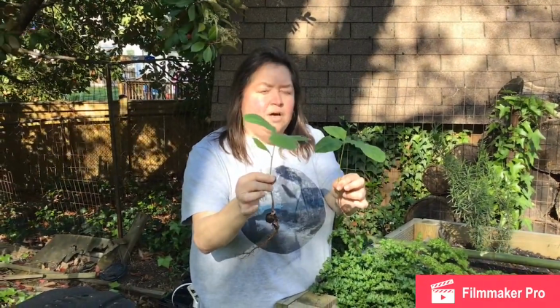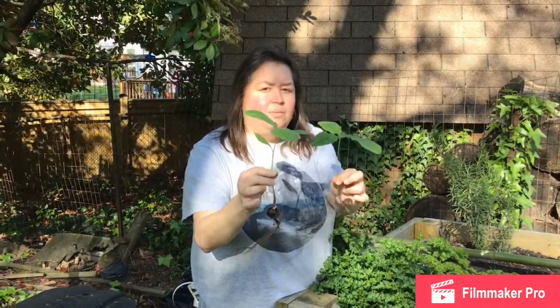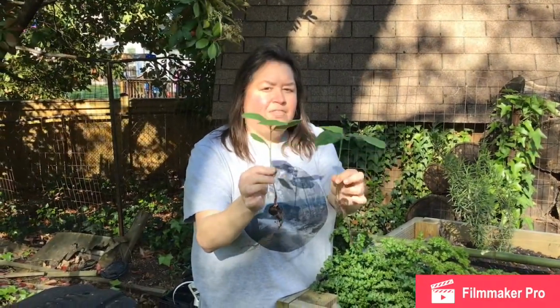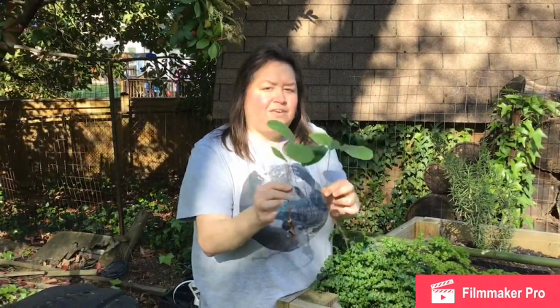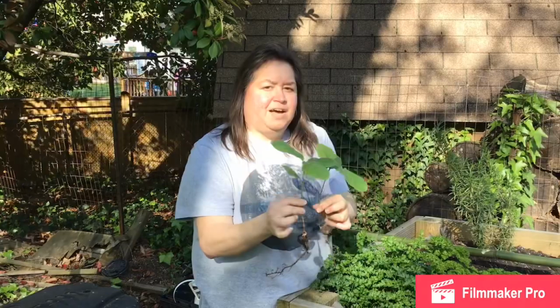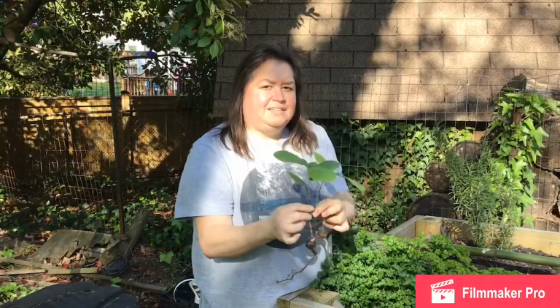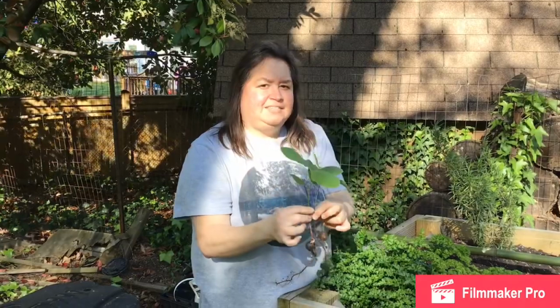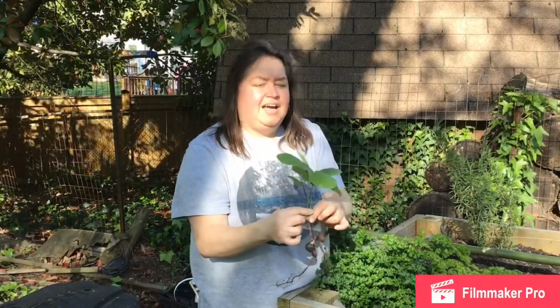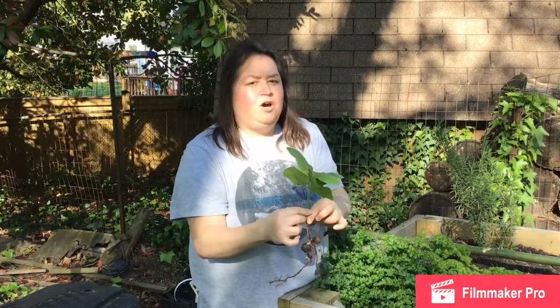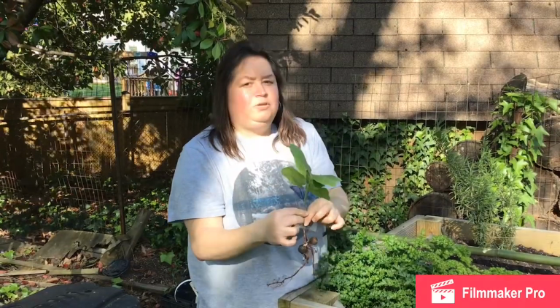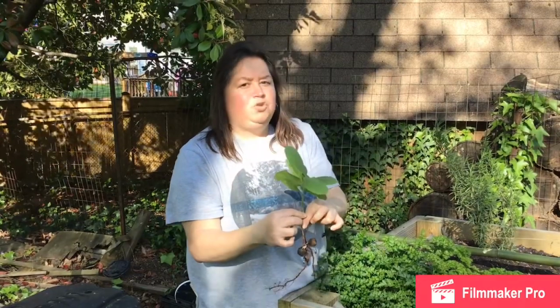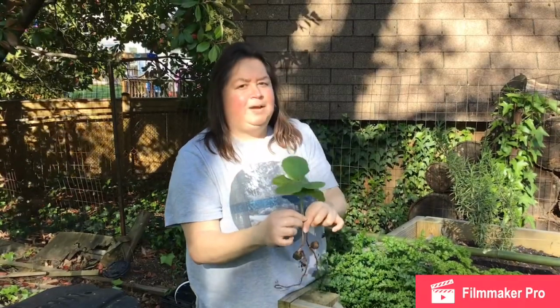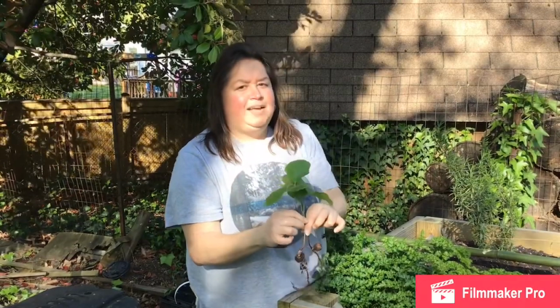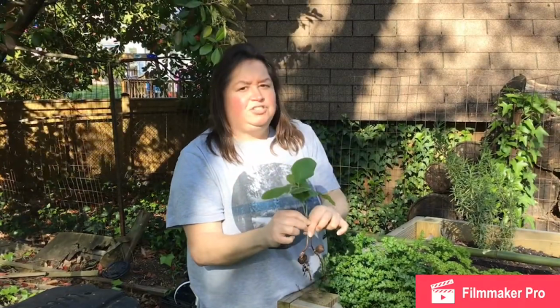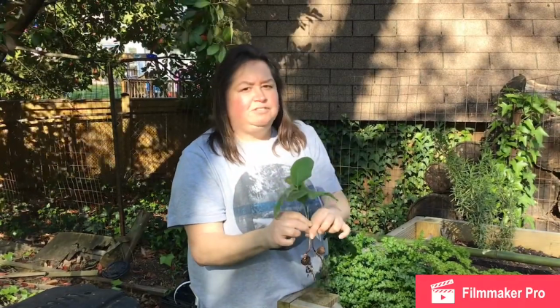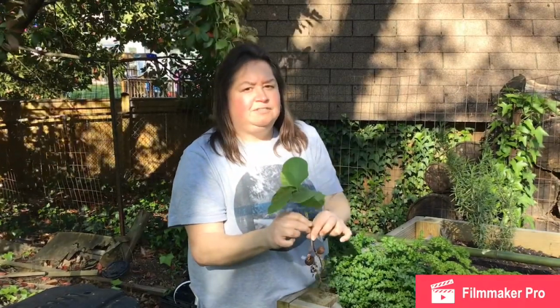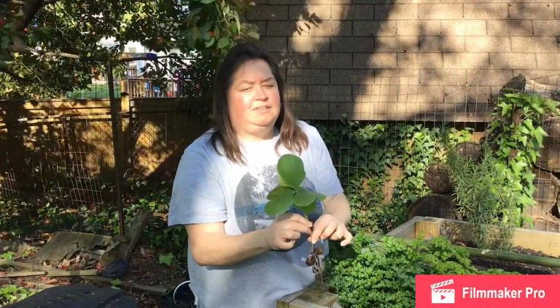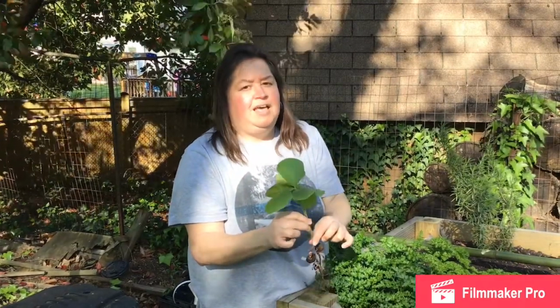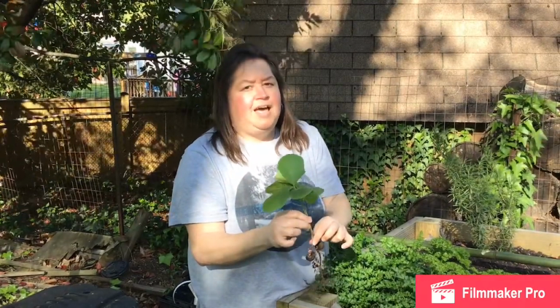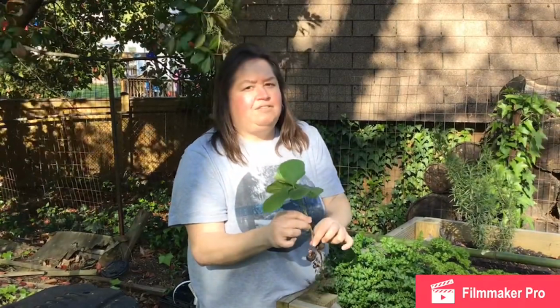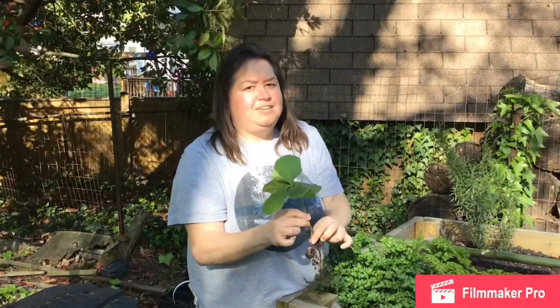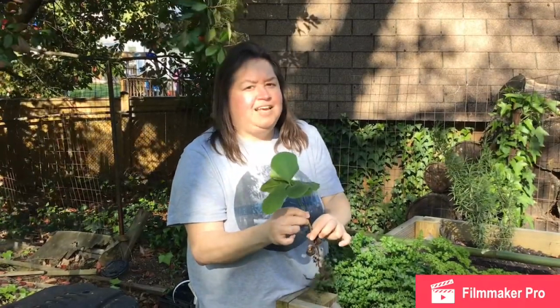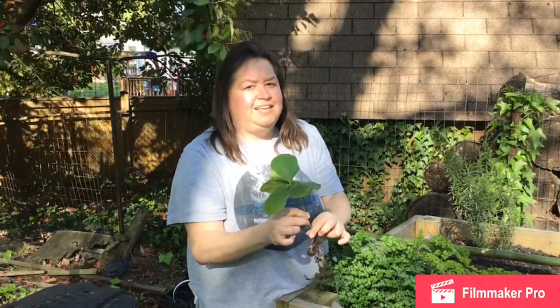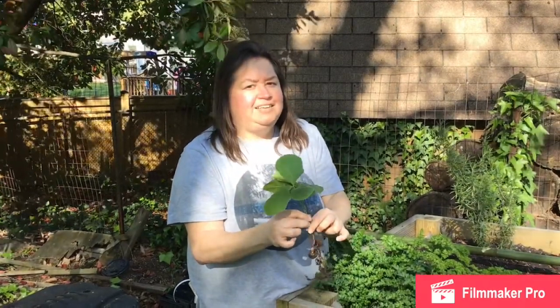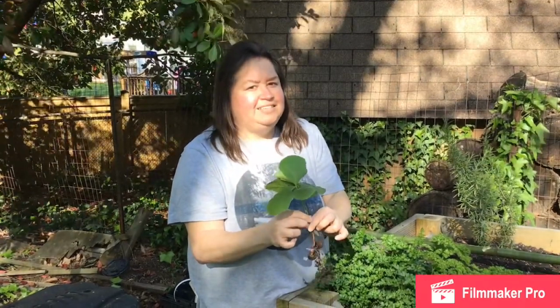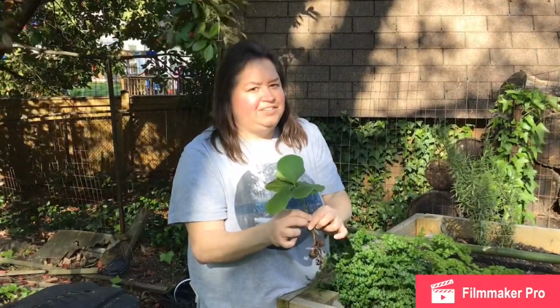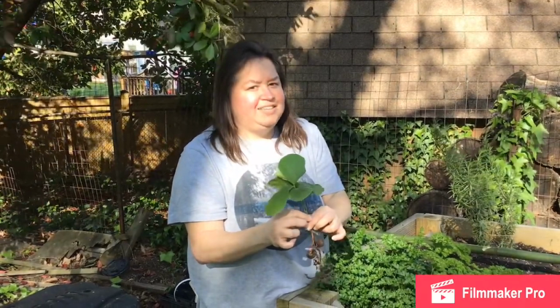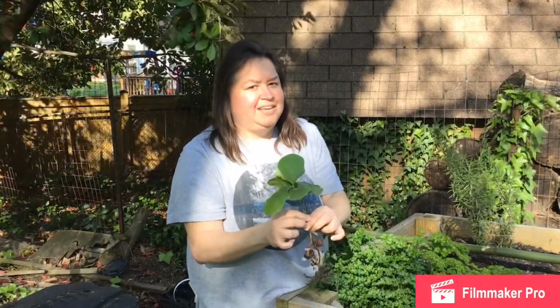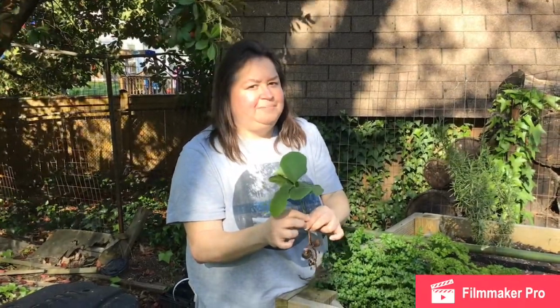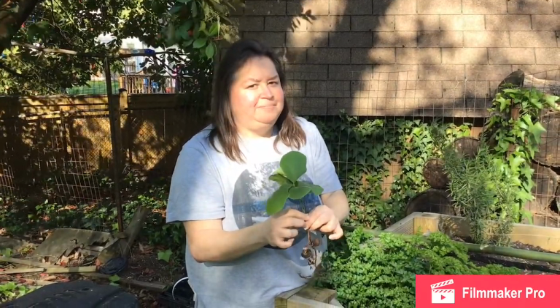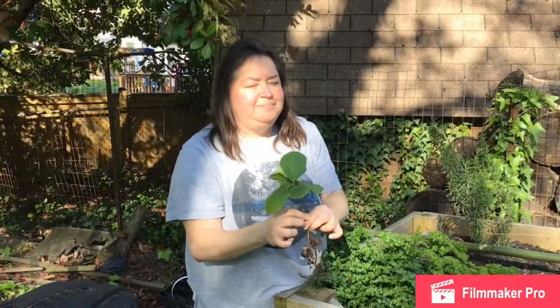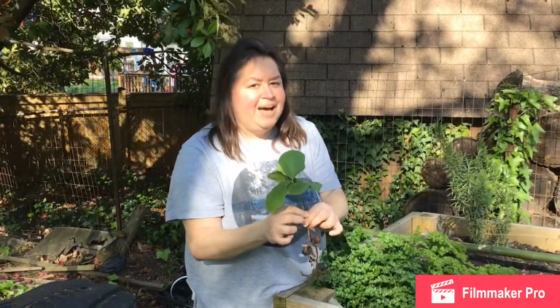Thank you guys. I hope you enjoyed my nature walk. Have a great day. Until next time — bye!